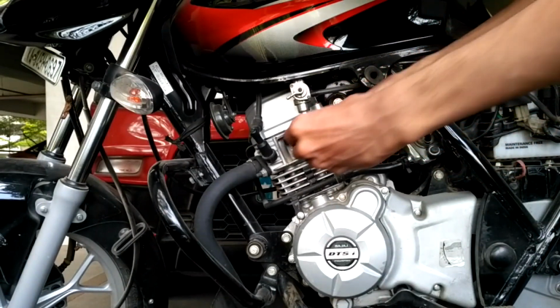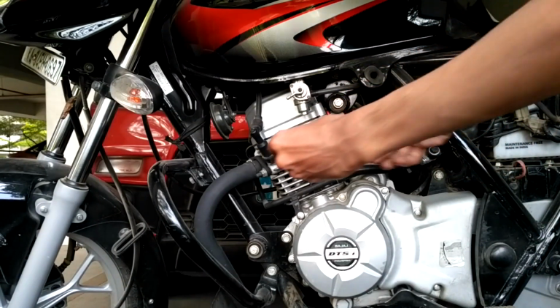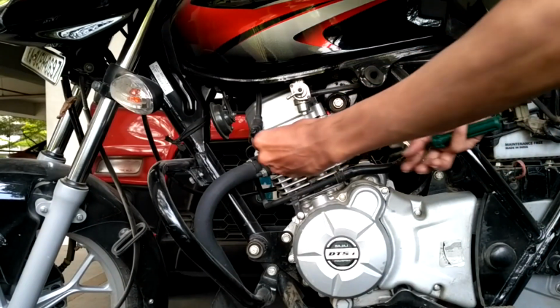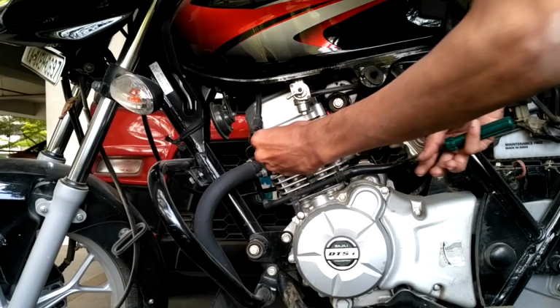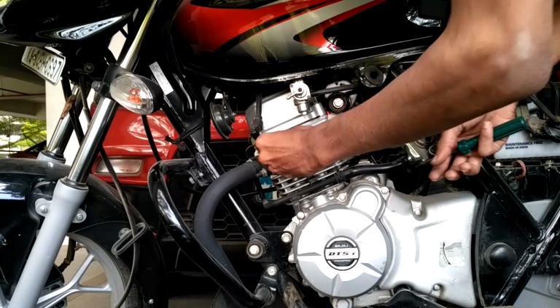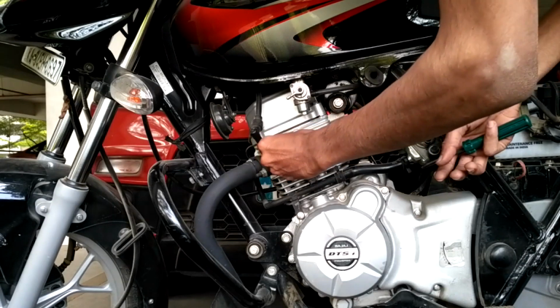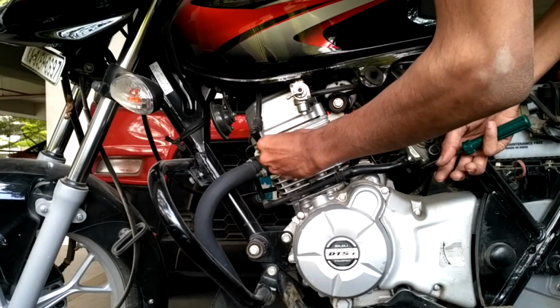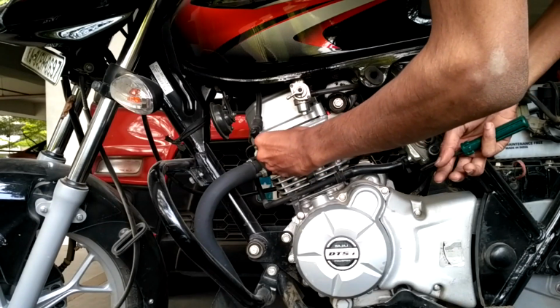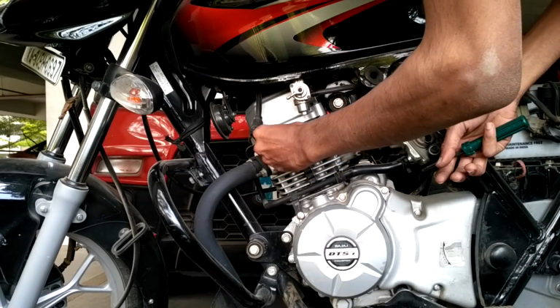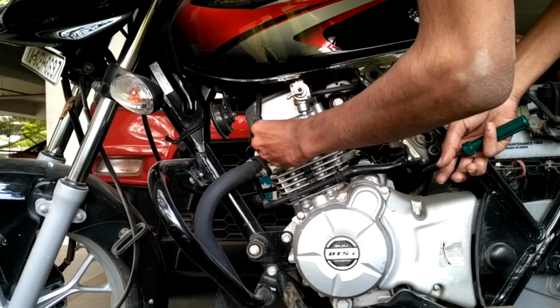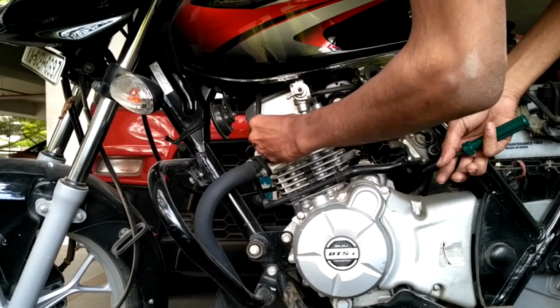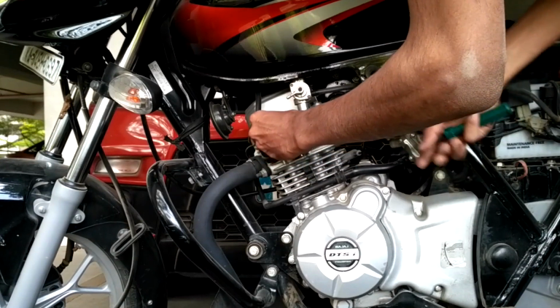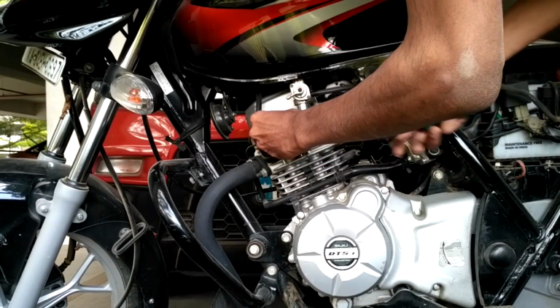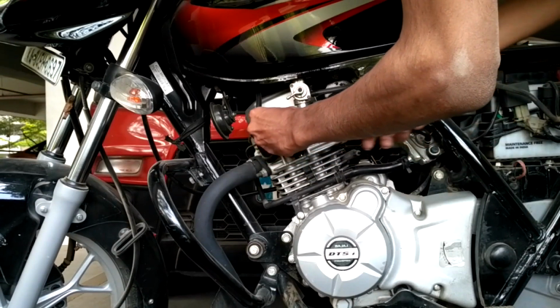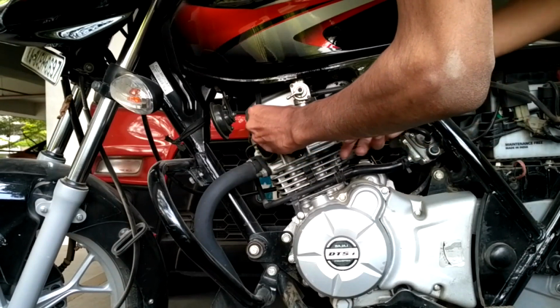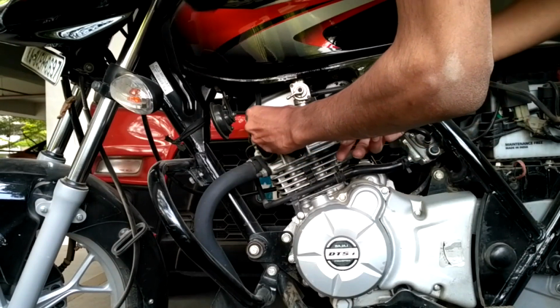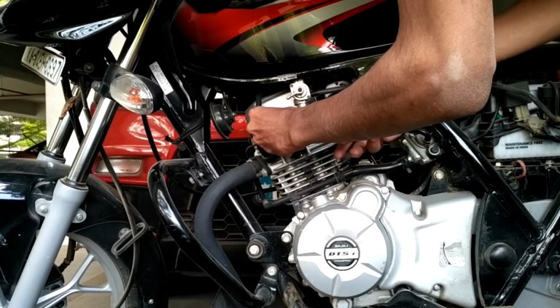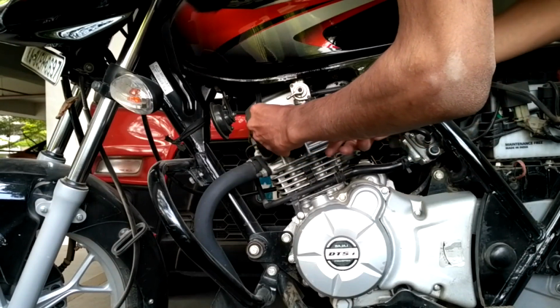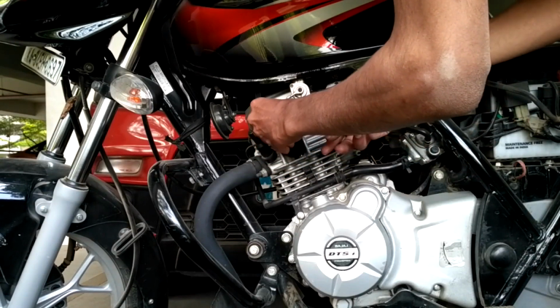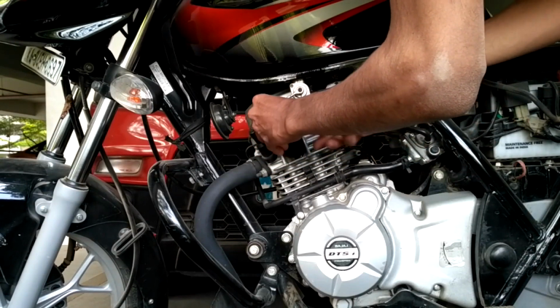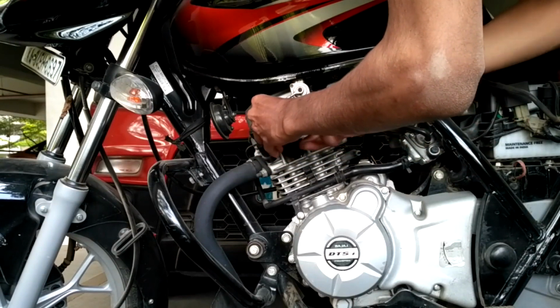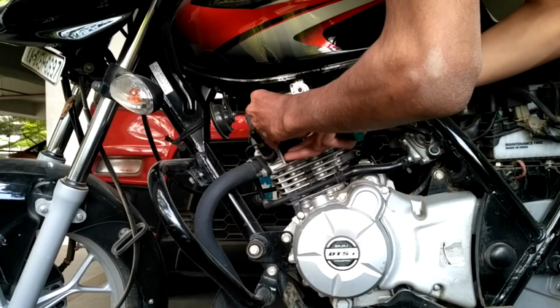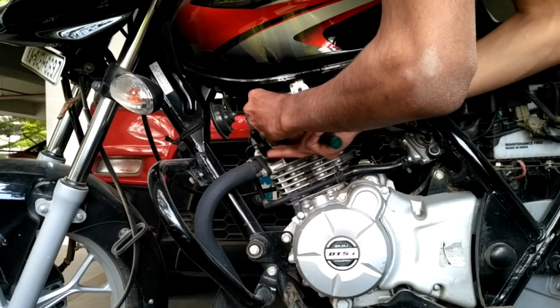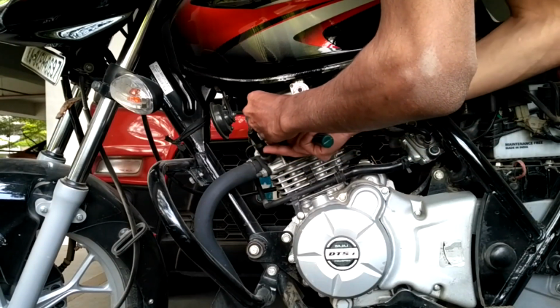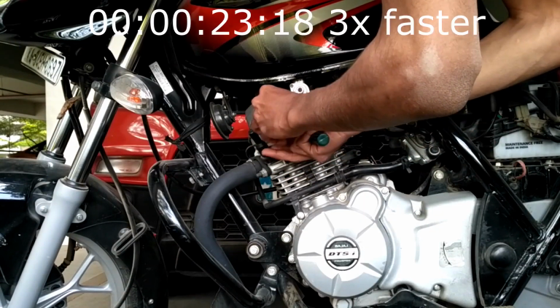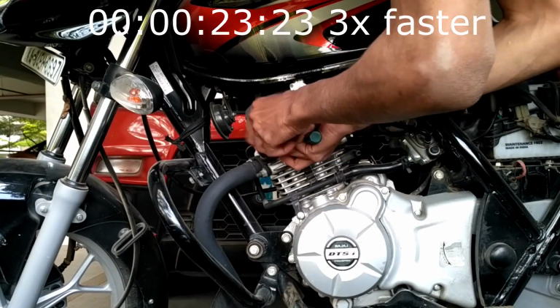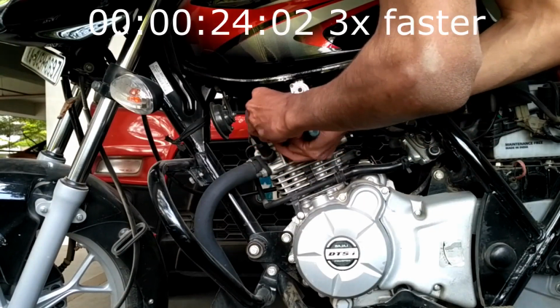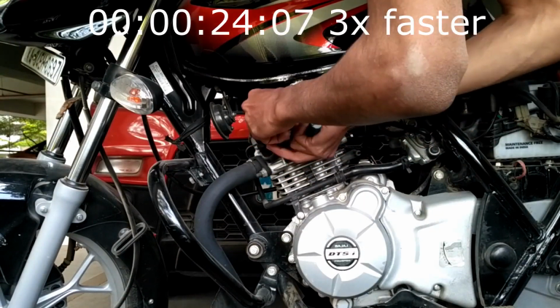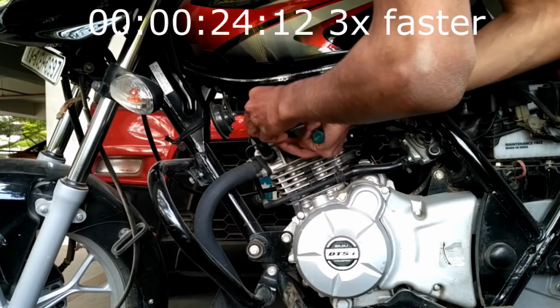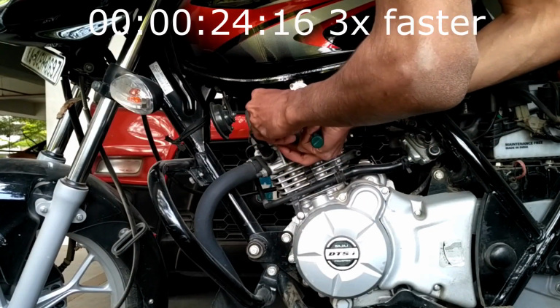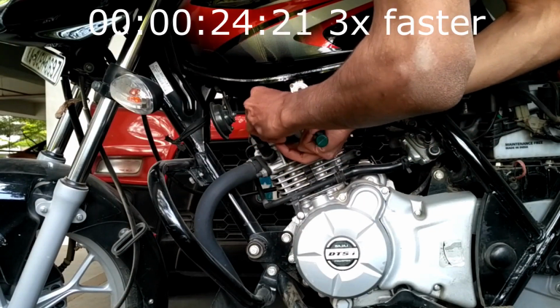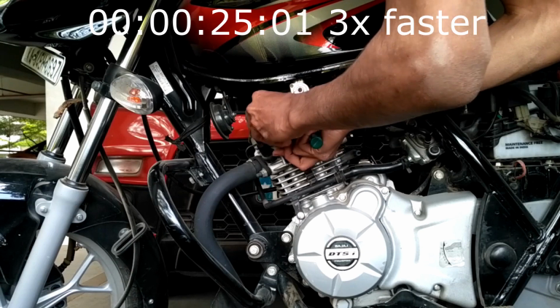Now put back the spark plug into the engine using the plug spanner. Rotate clockwise for fitment.